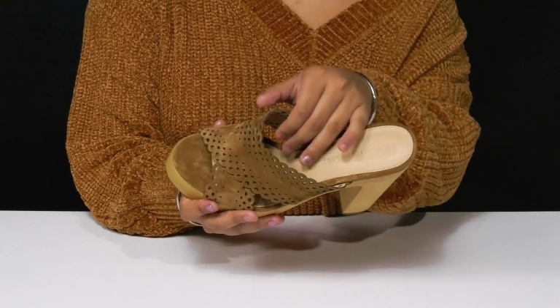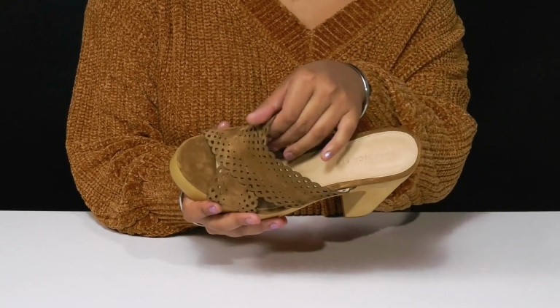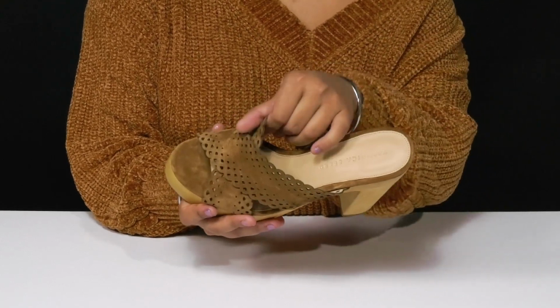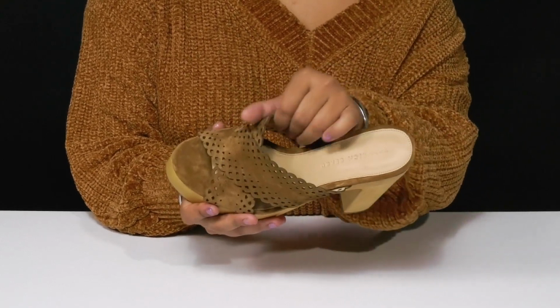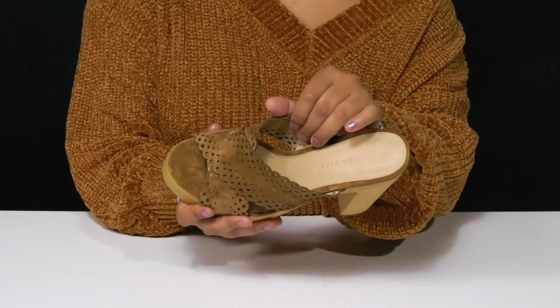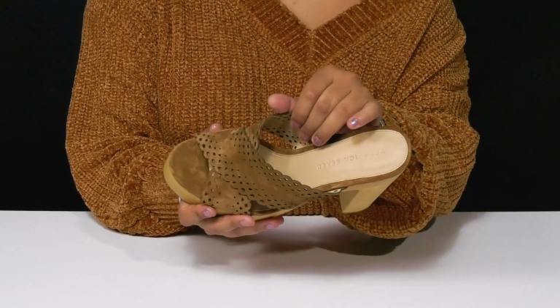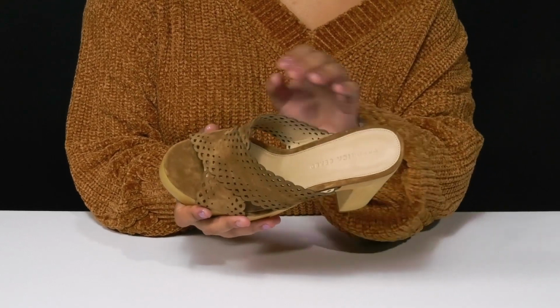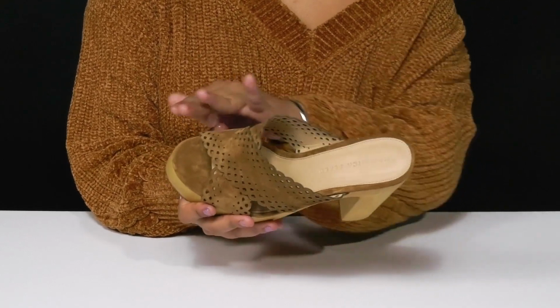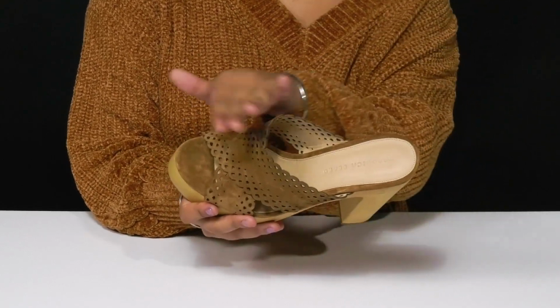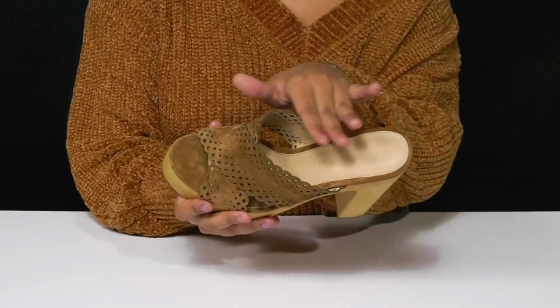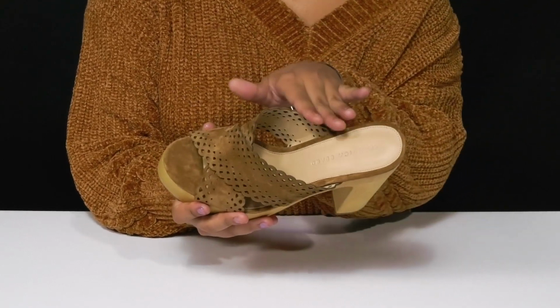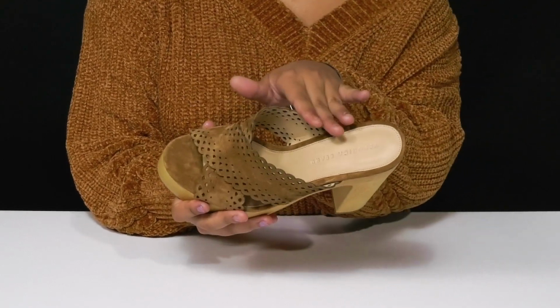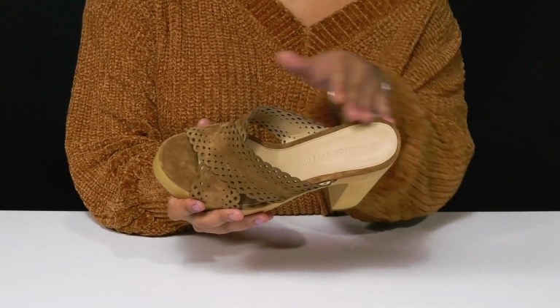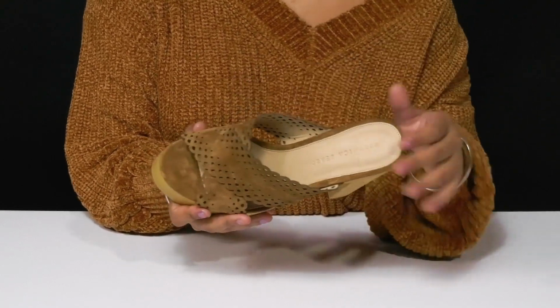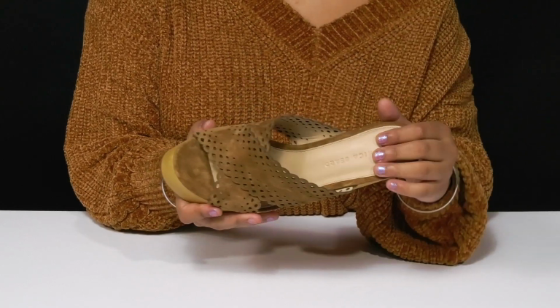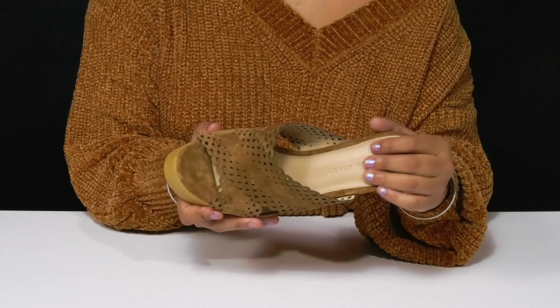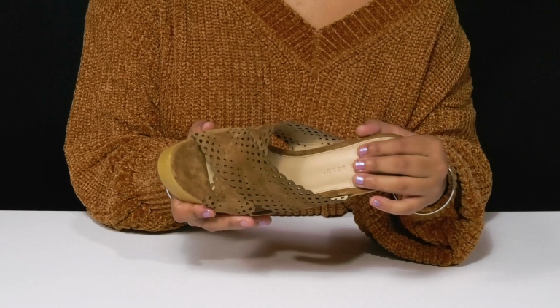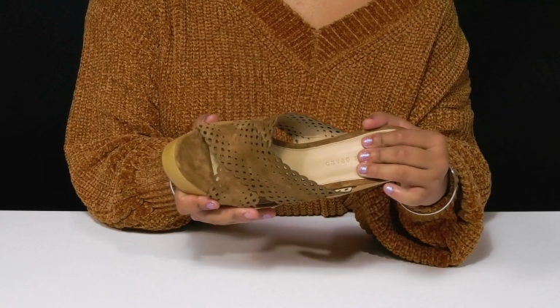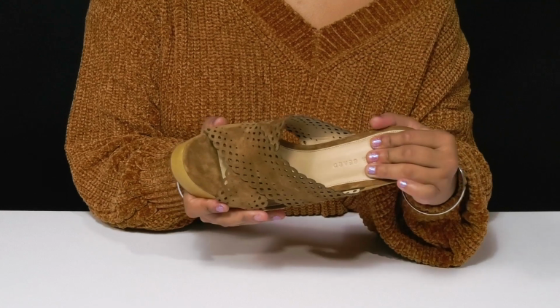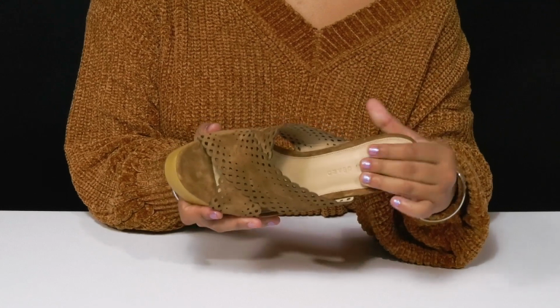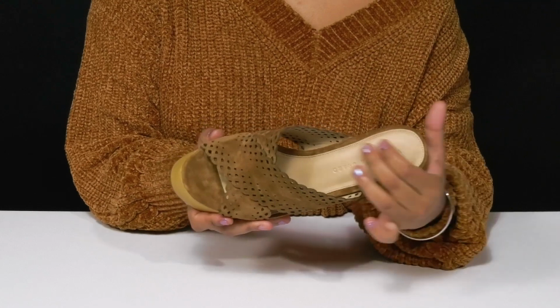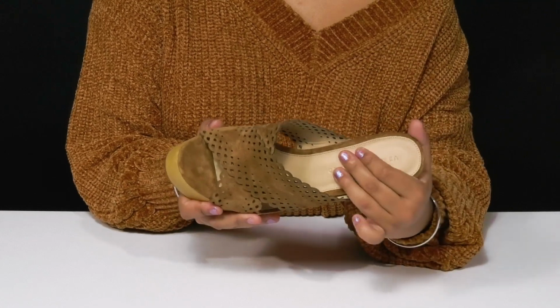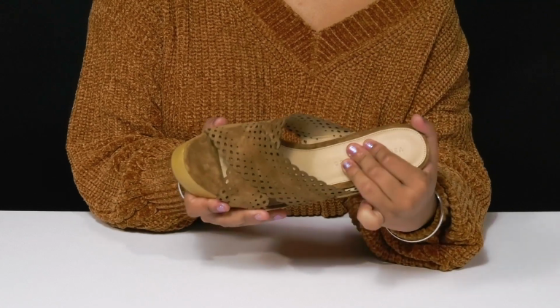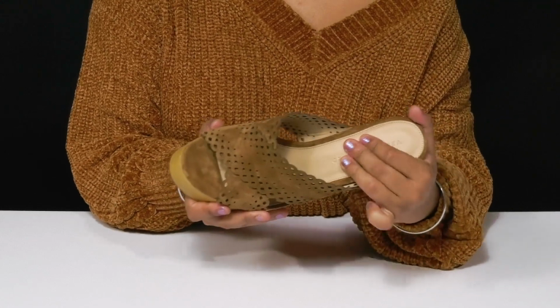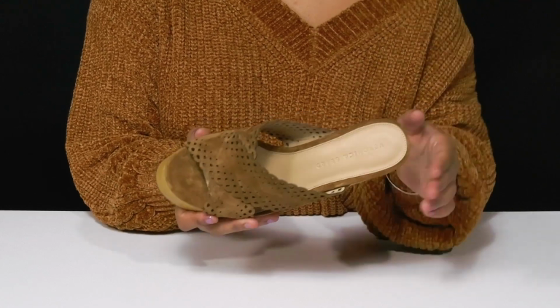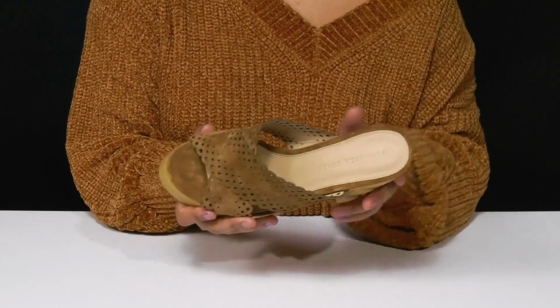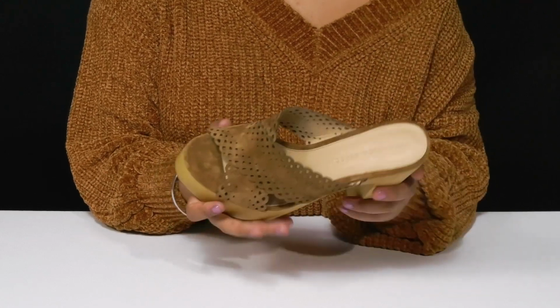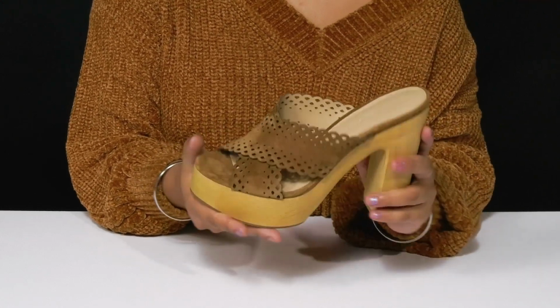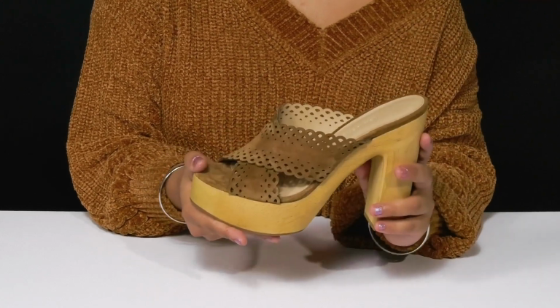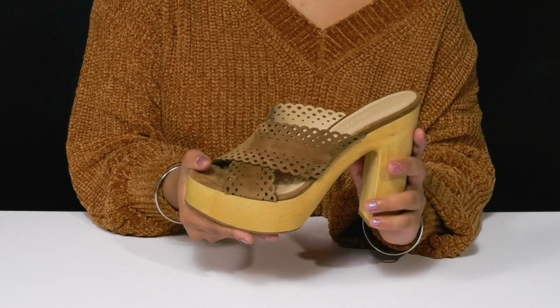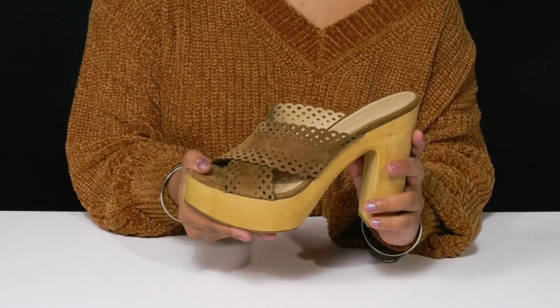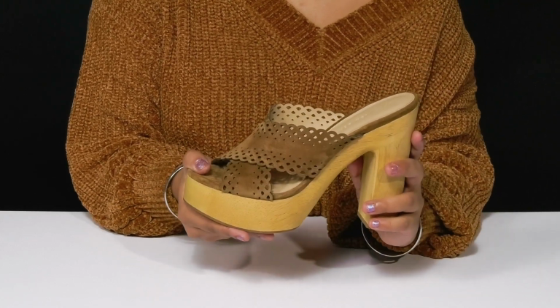Inside, you'll find a beautiful leather lining resting gently against your skin, with an insole that has a bit of padding to keep you comfortable longer.